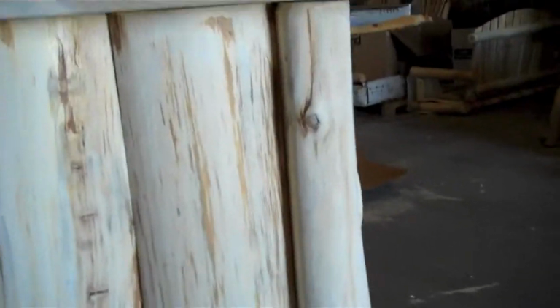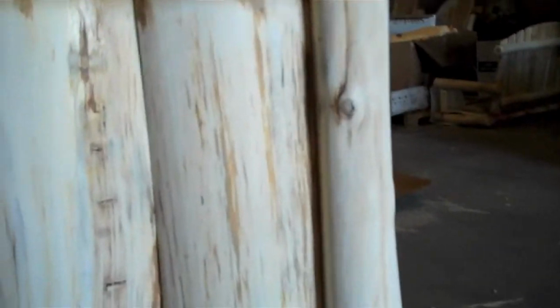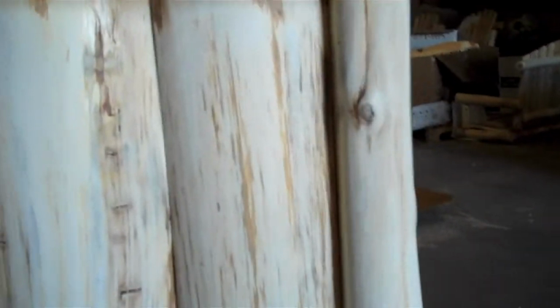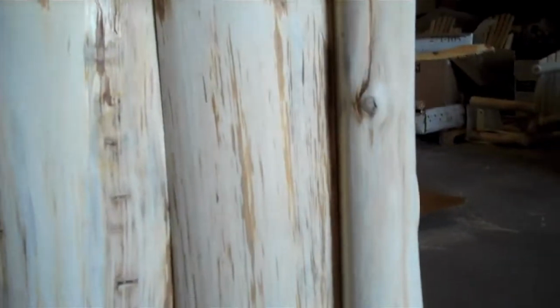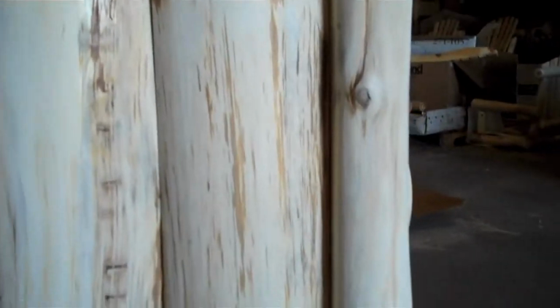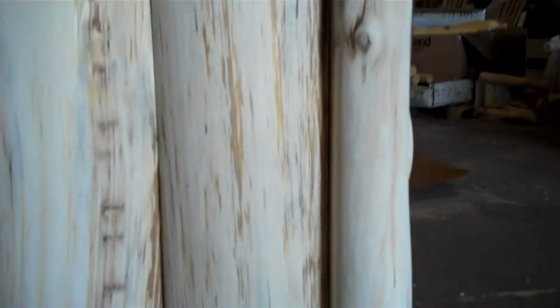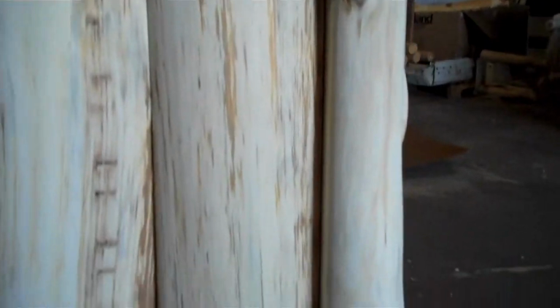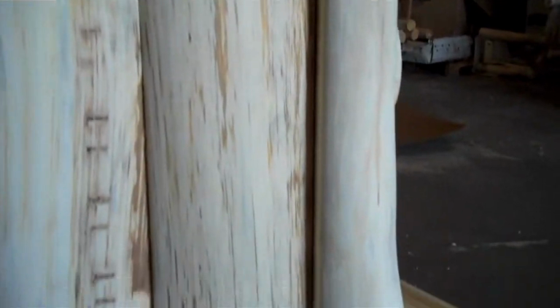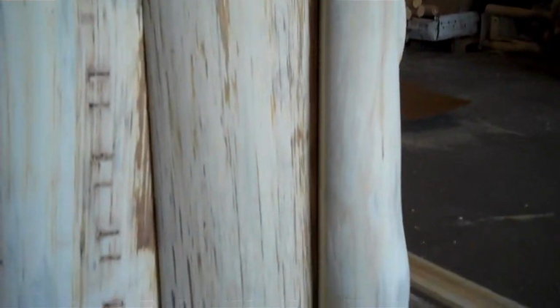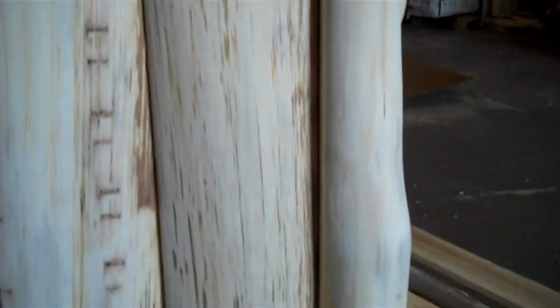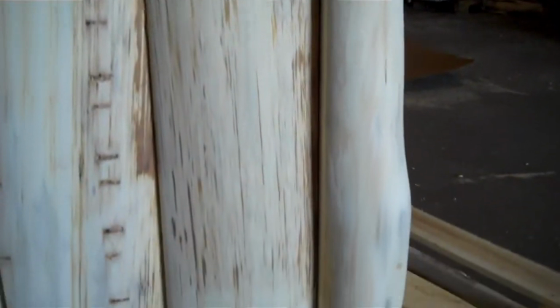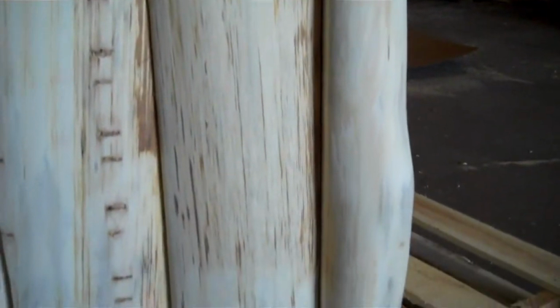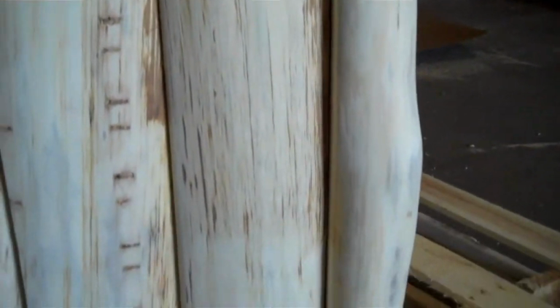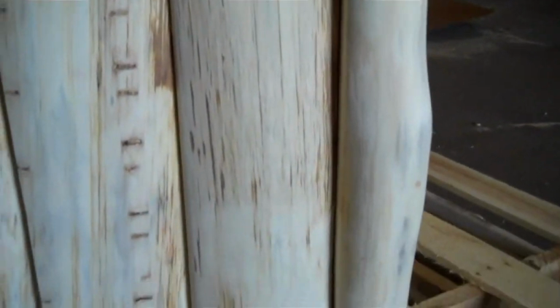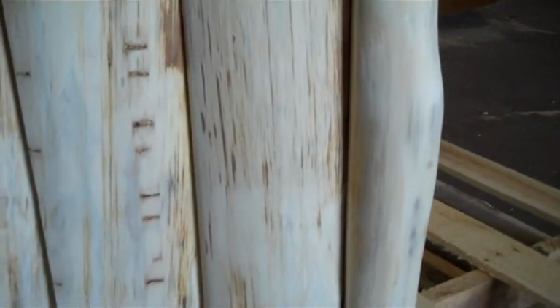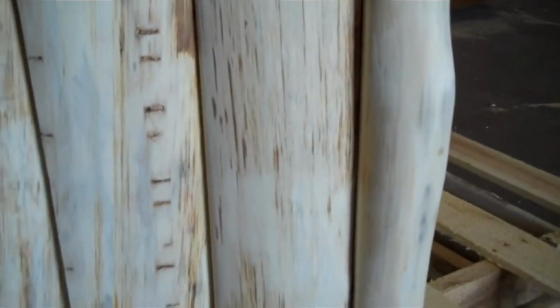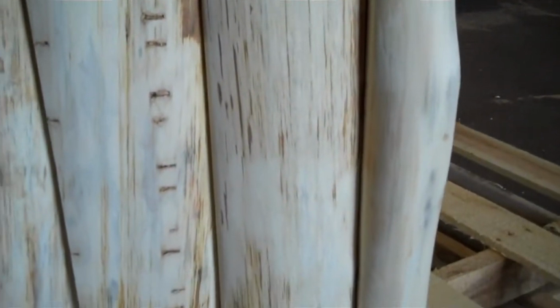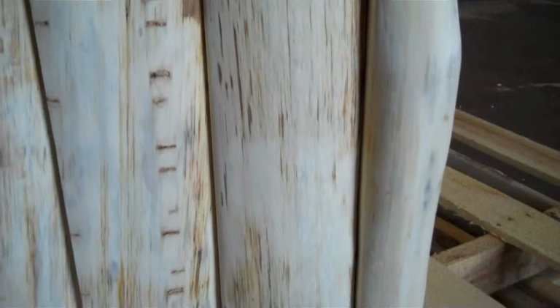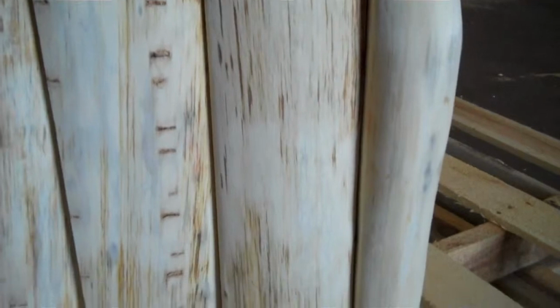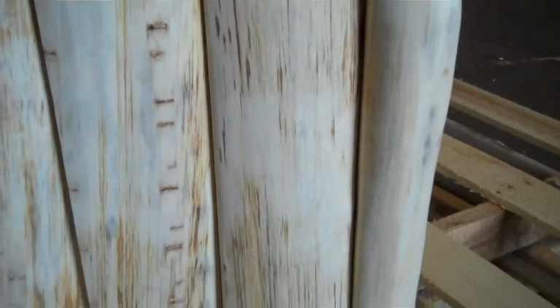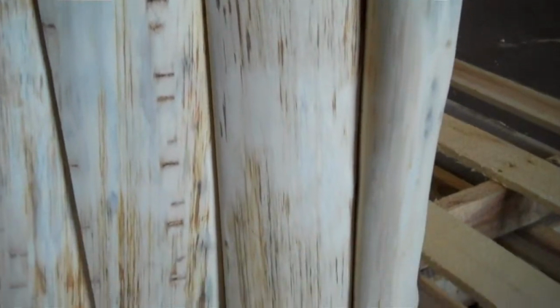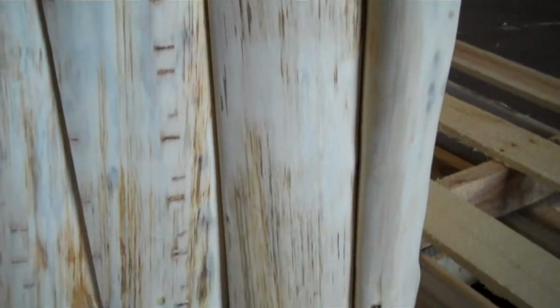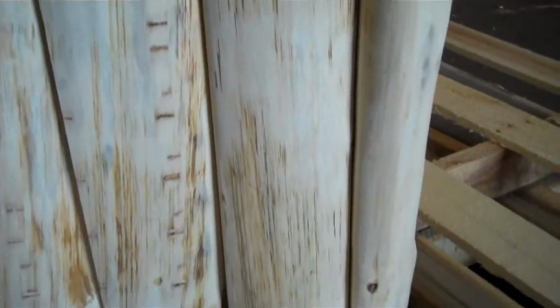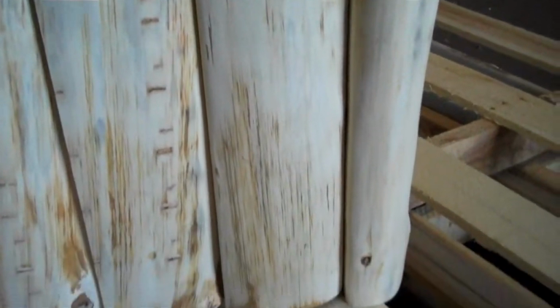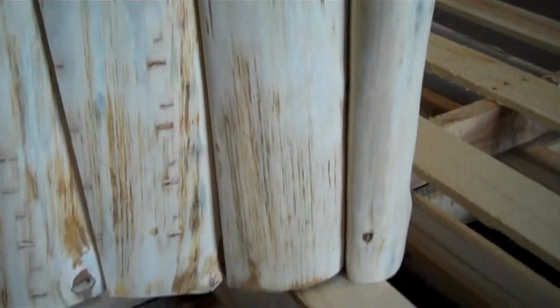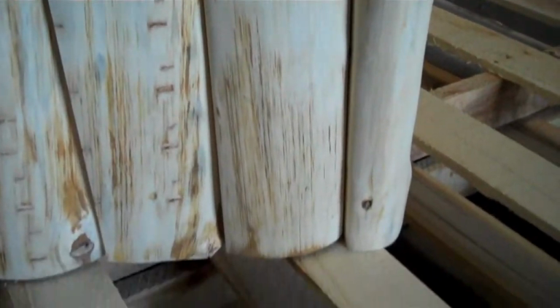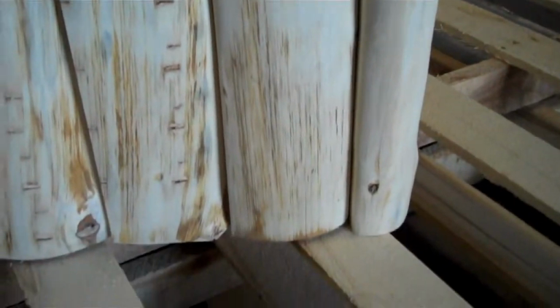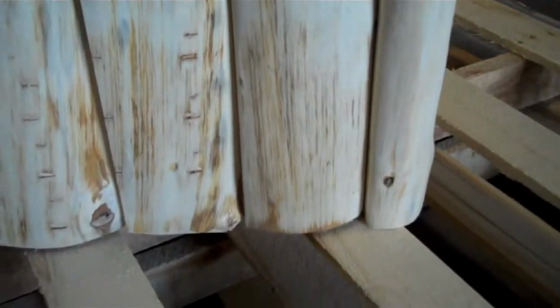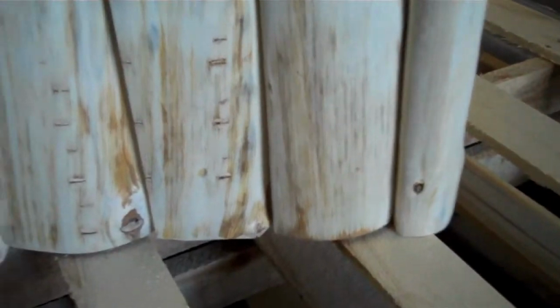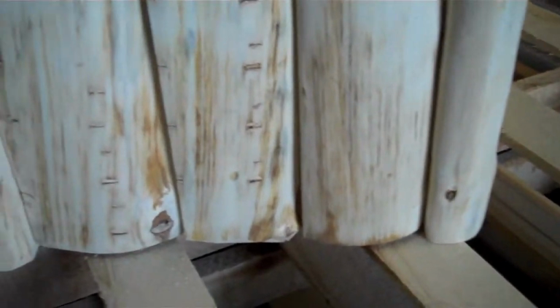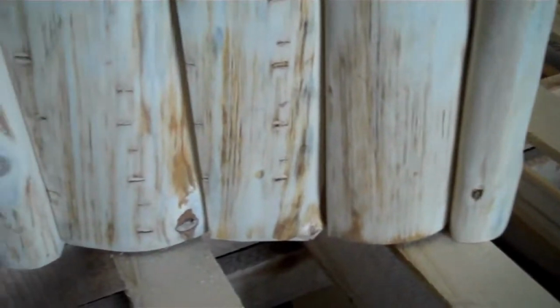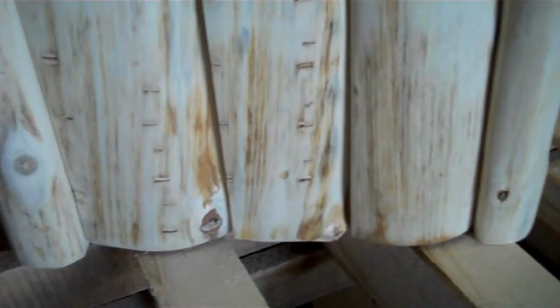The chest in this video is unfinished, though you will have the option of a clear finish or a light honey finish.